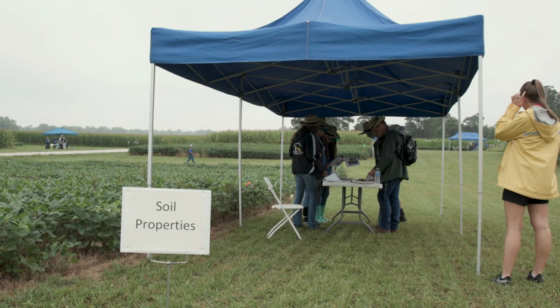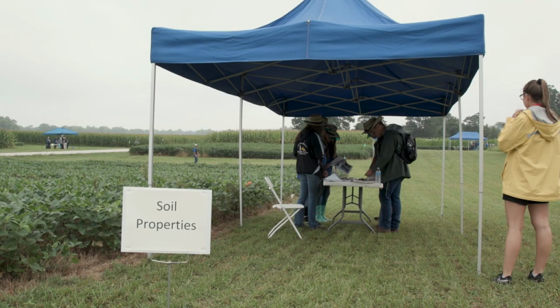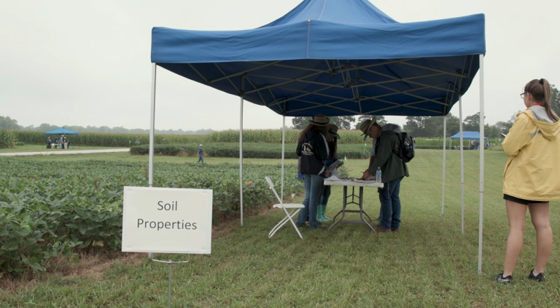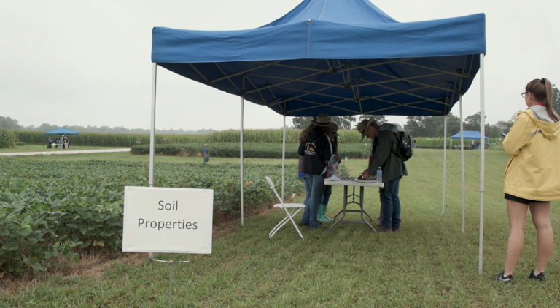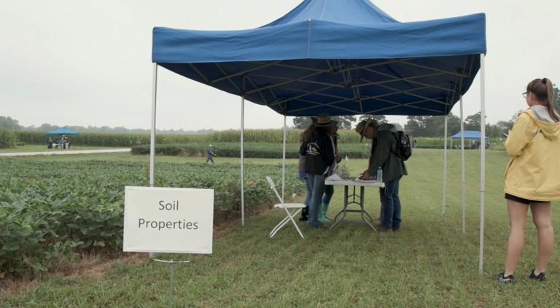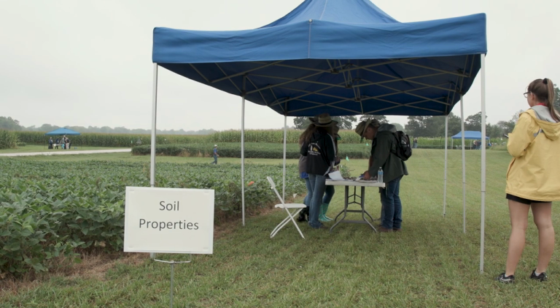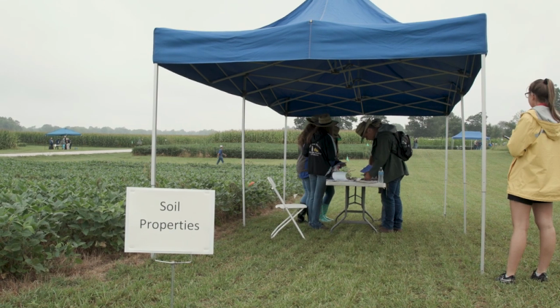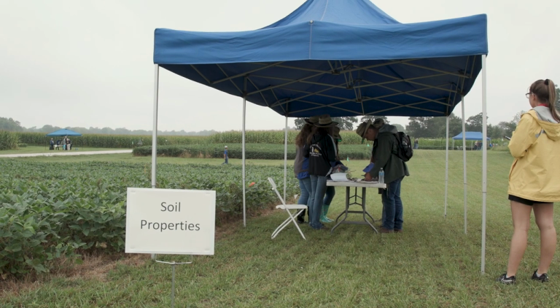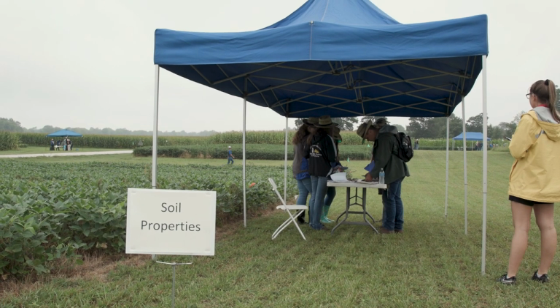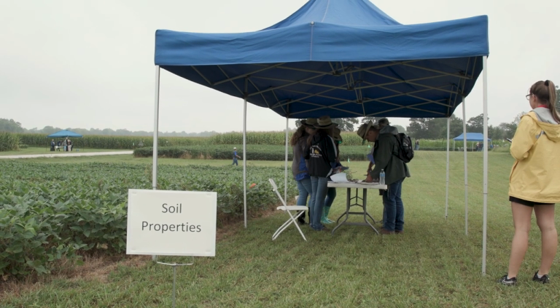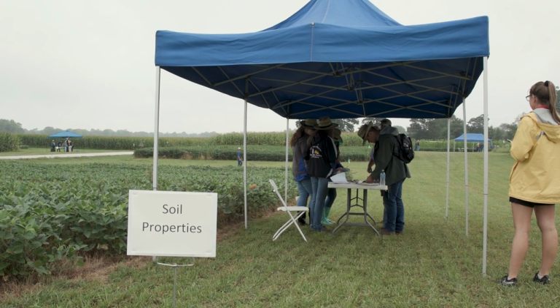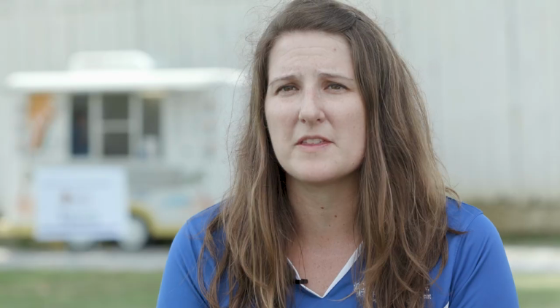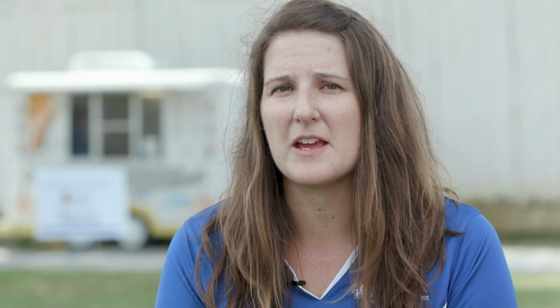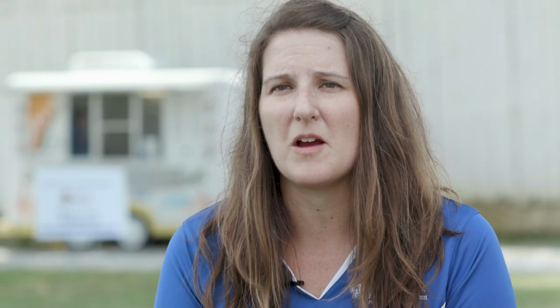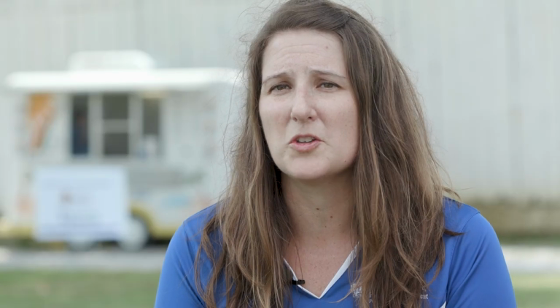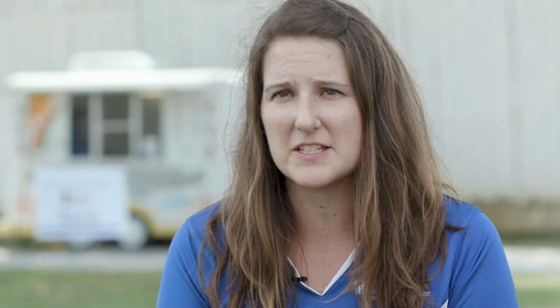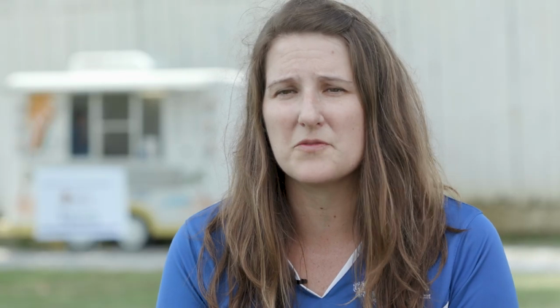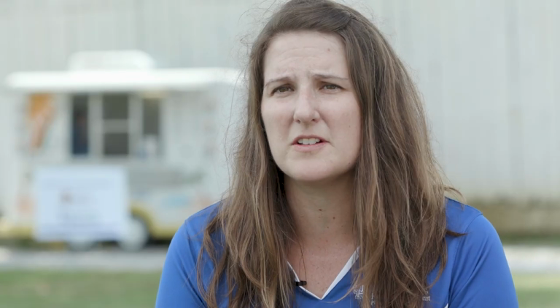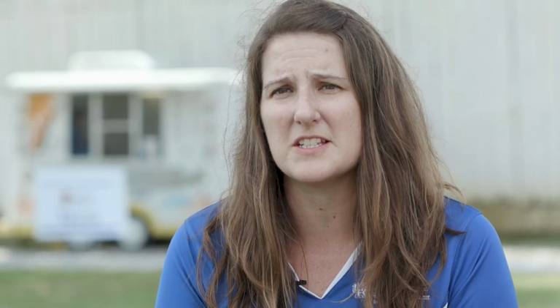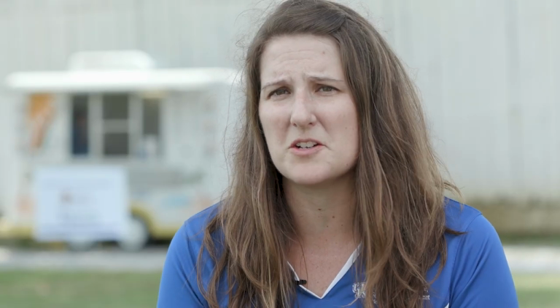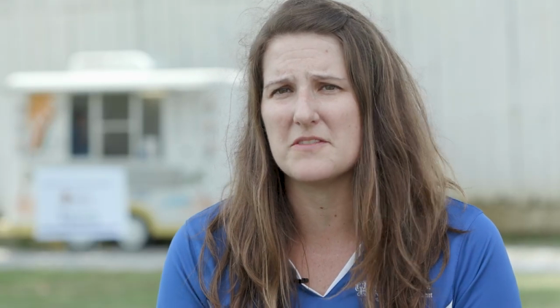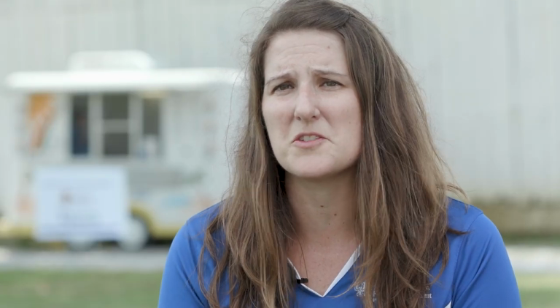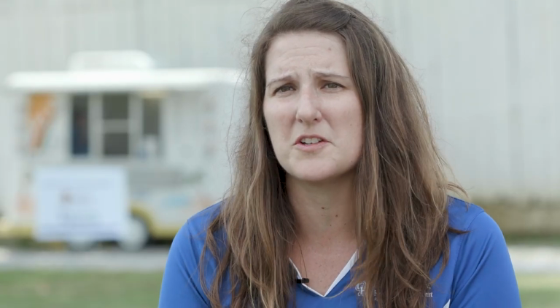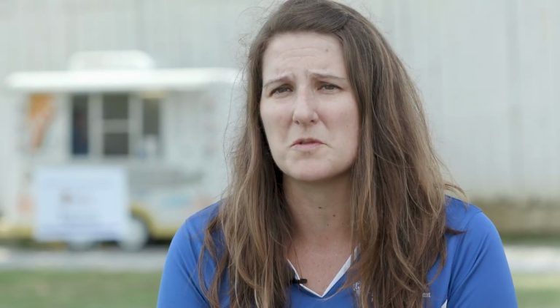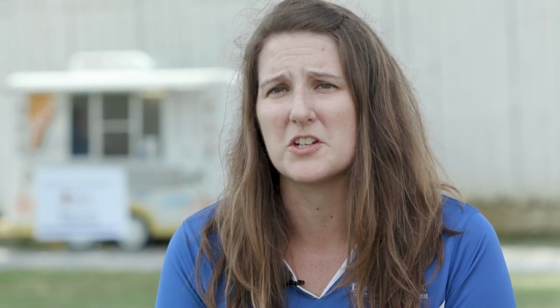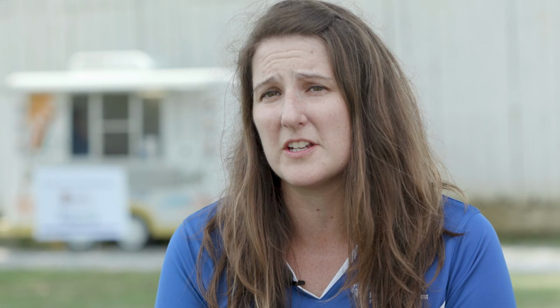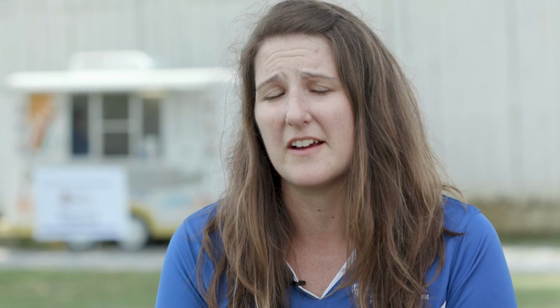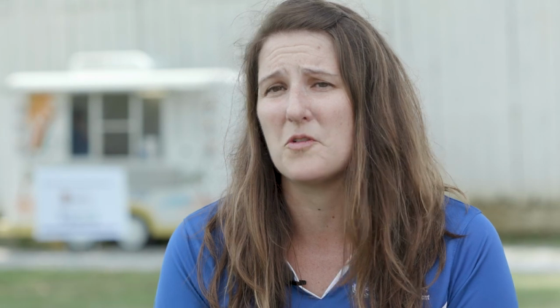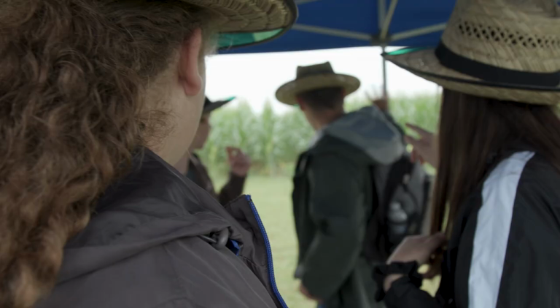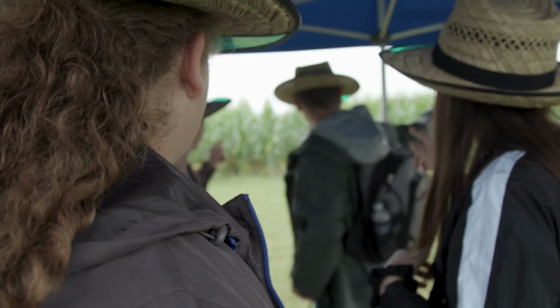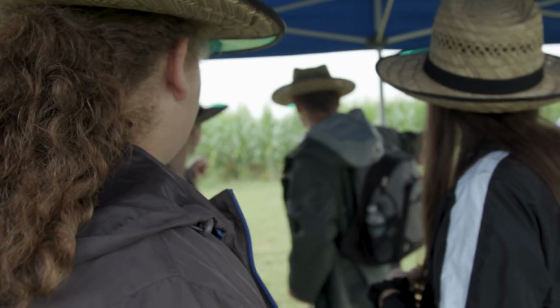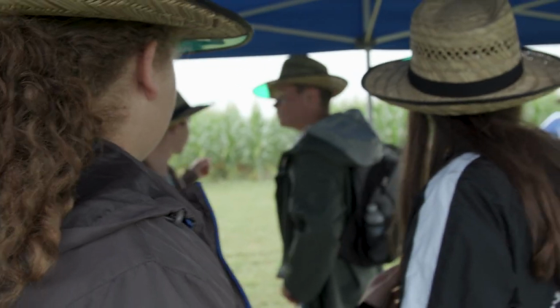We started with some soil properties where students looked at some fields and determined if those fields were good for growing crops.